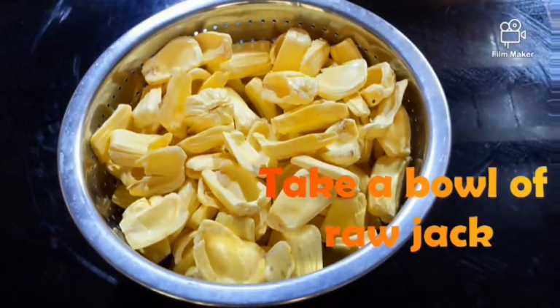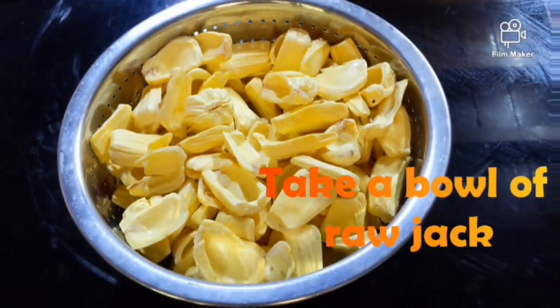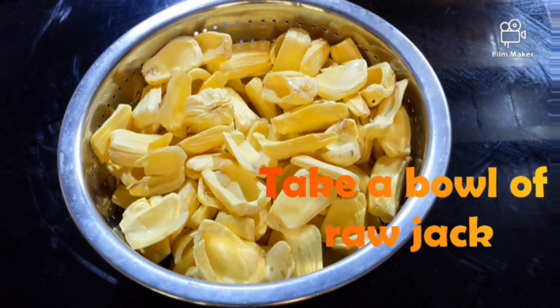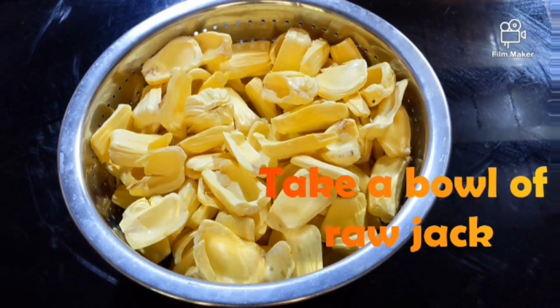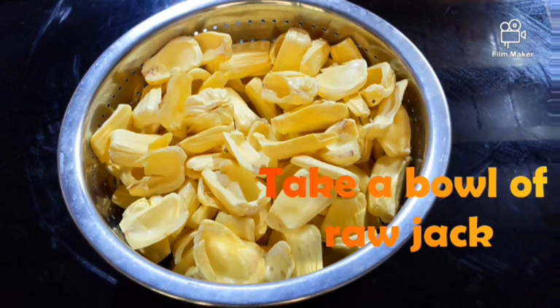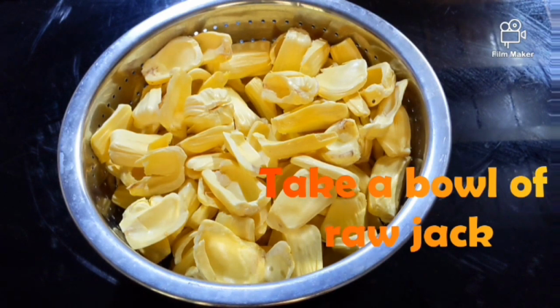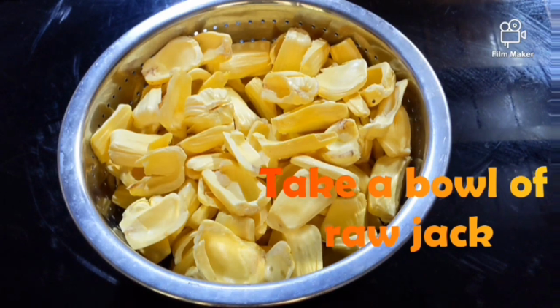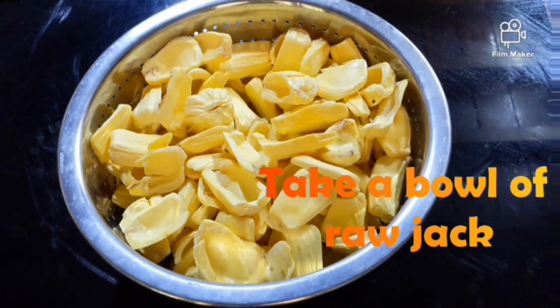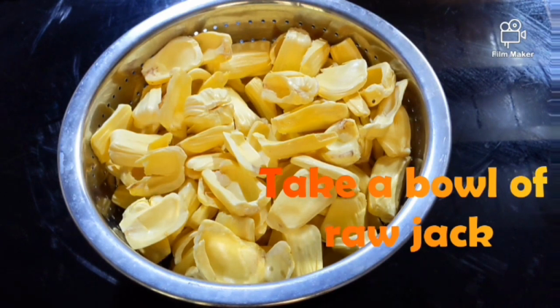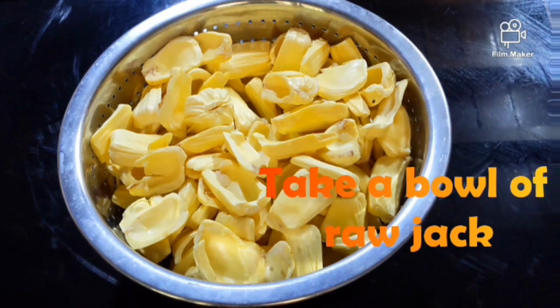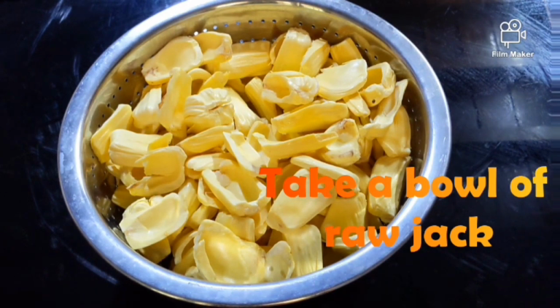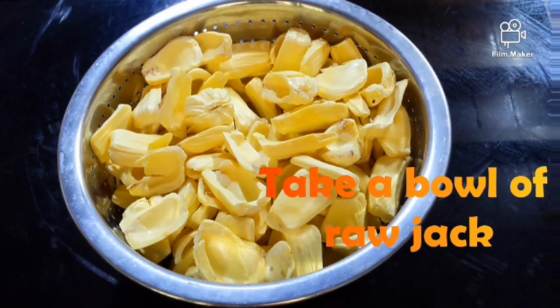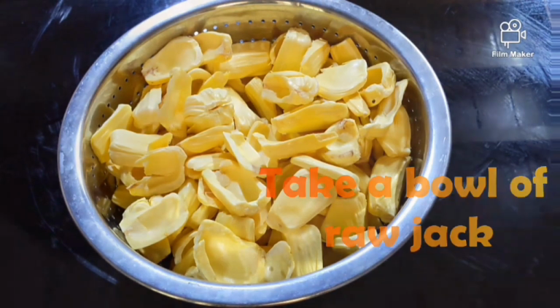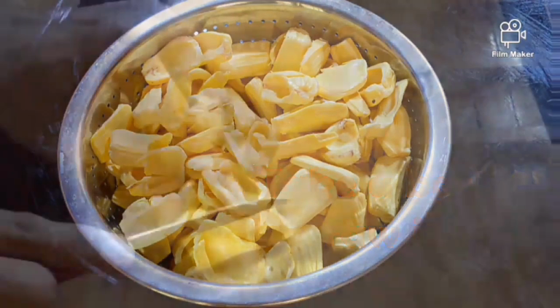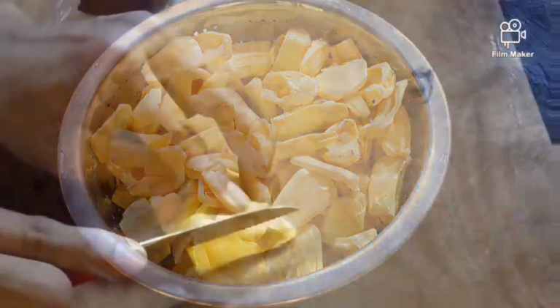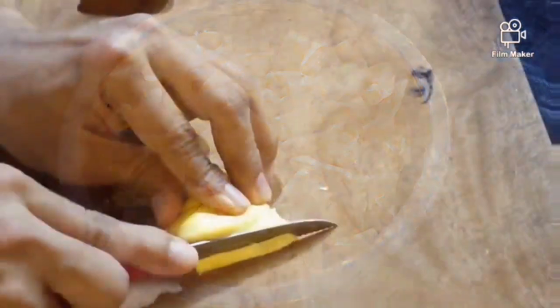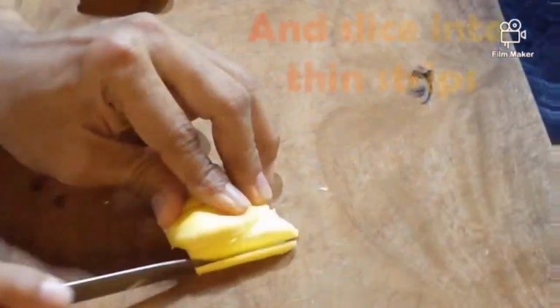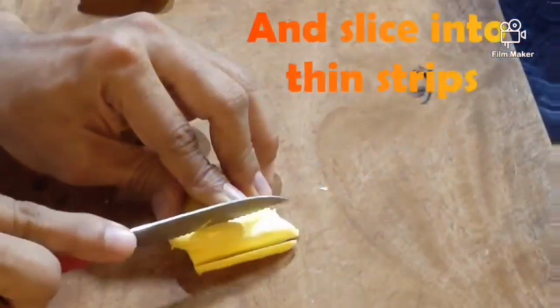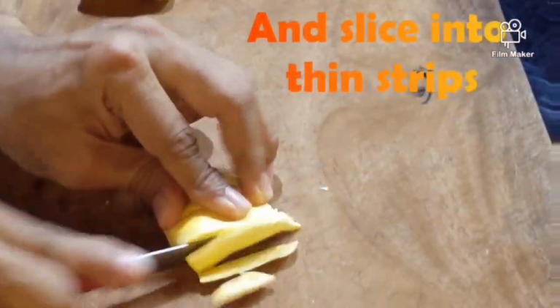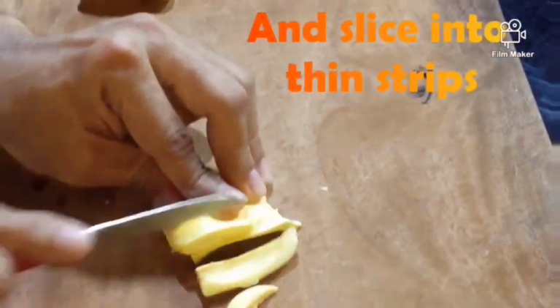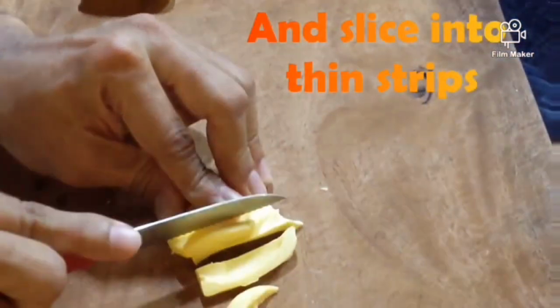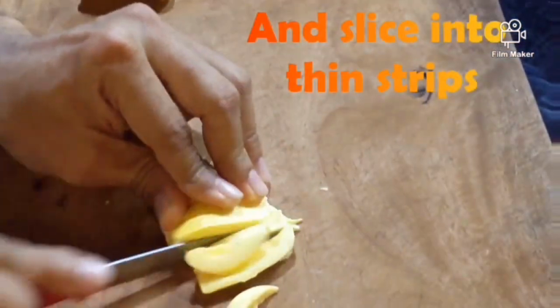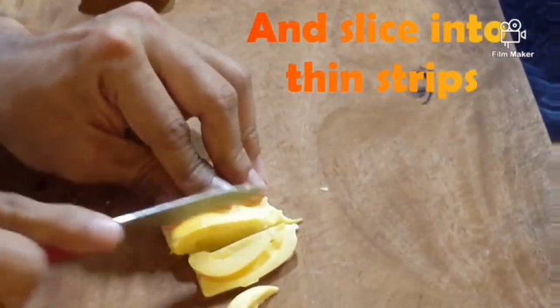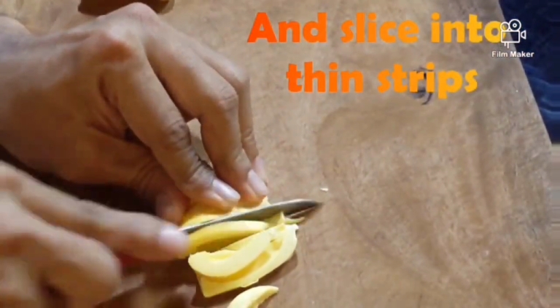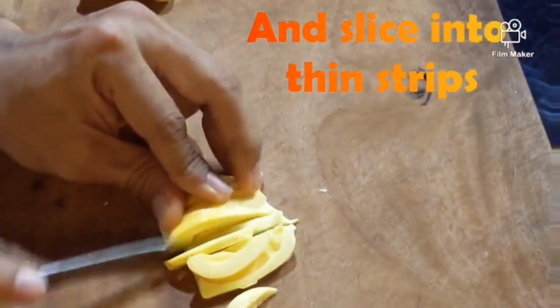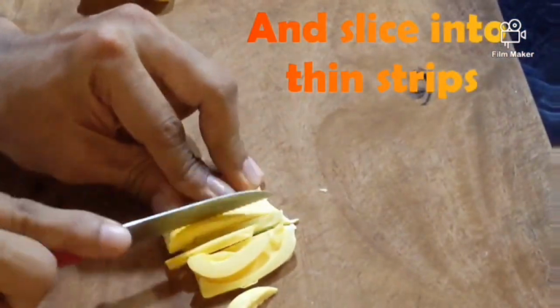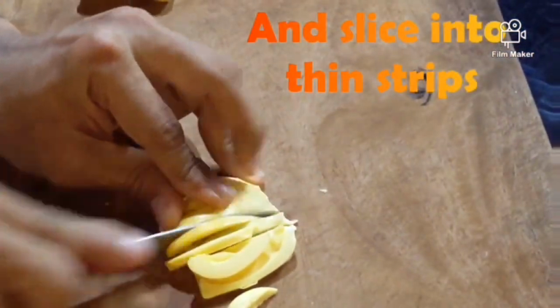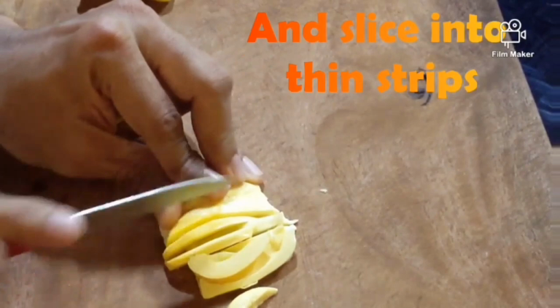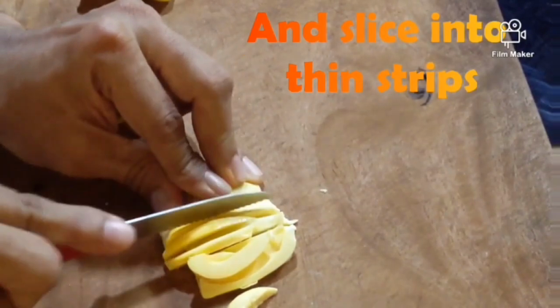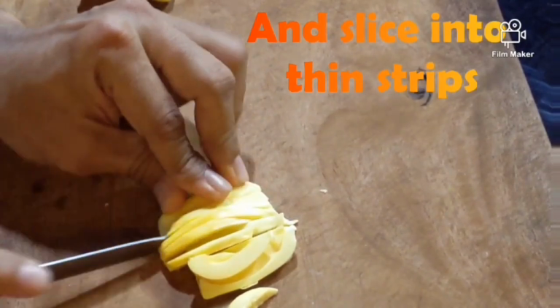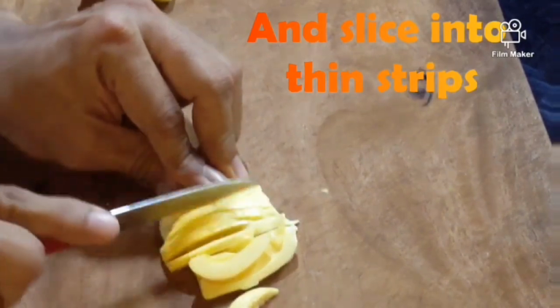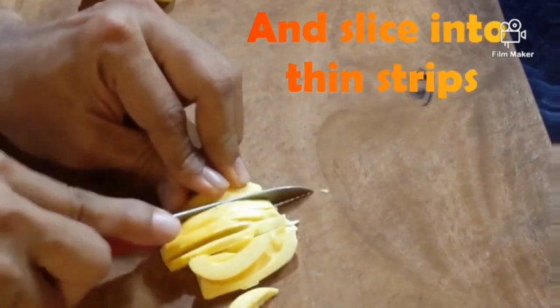Take a bowl of raw jack and slice into thin strips as shown.